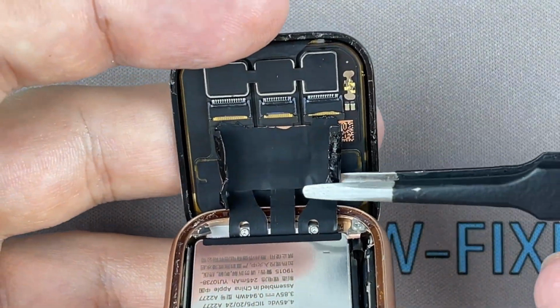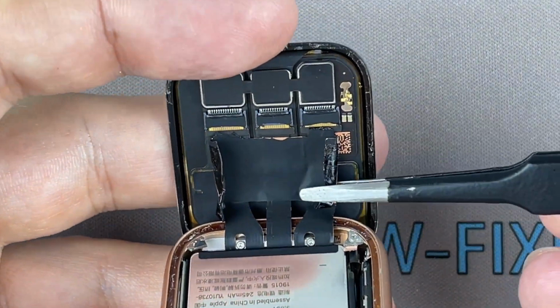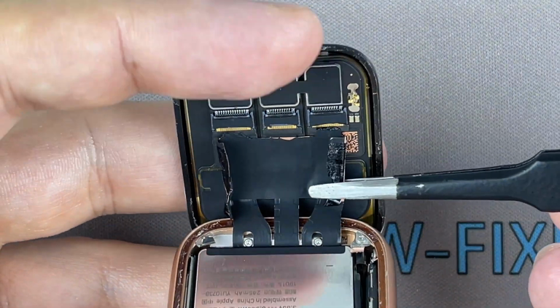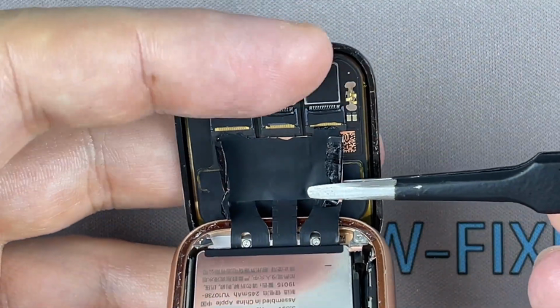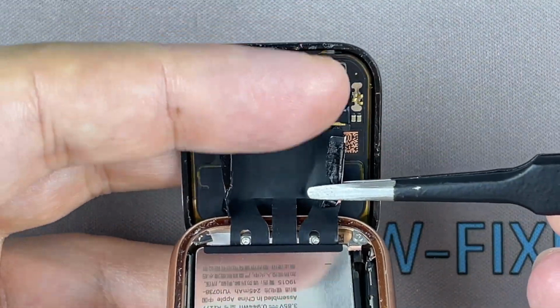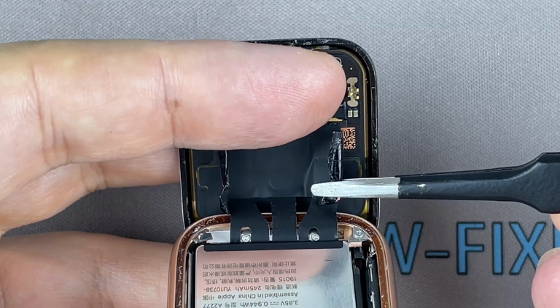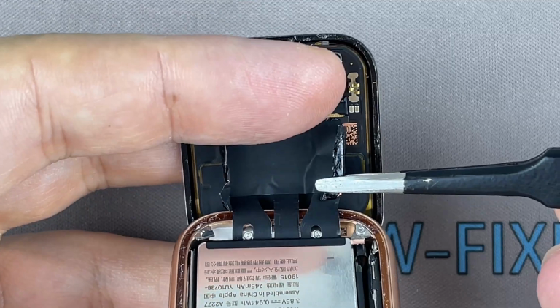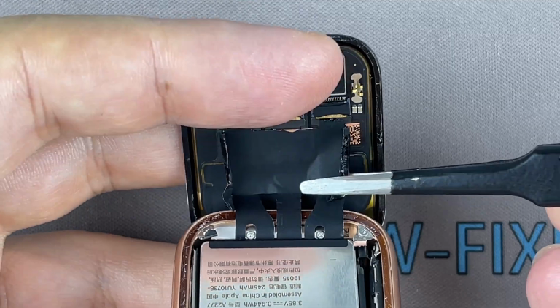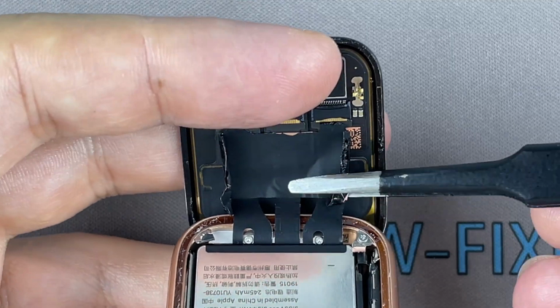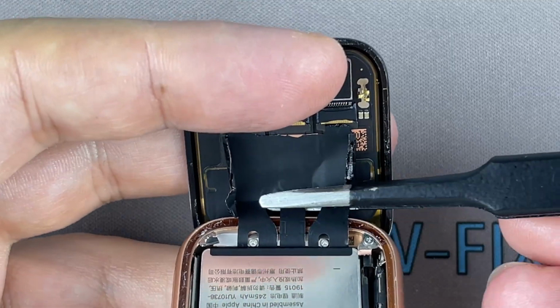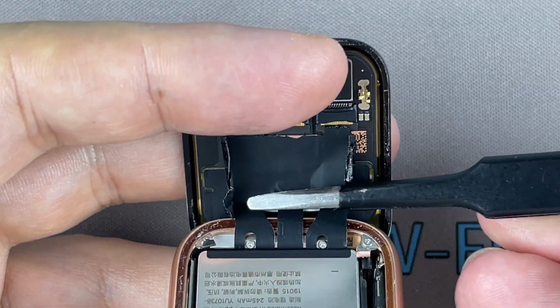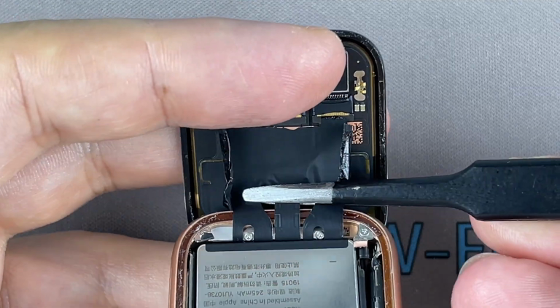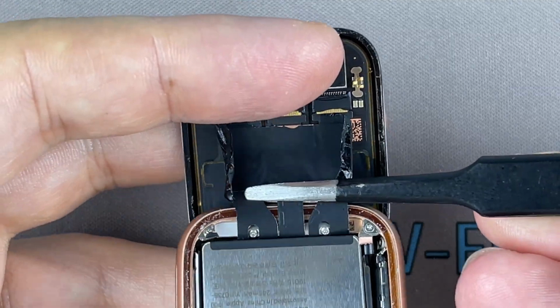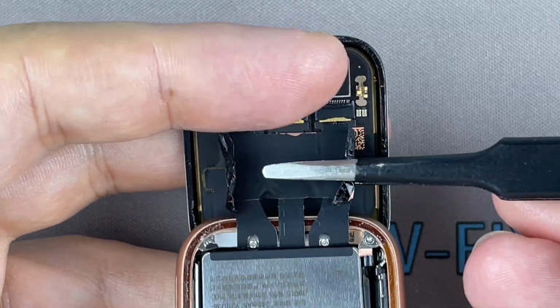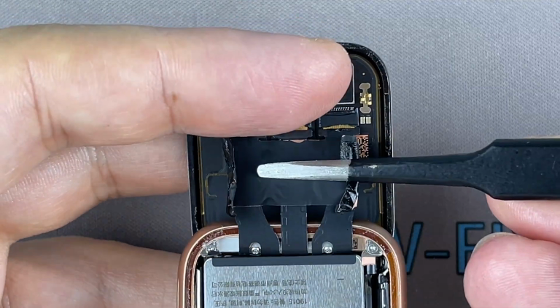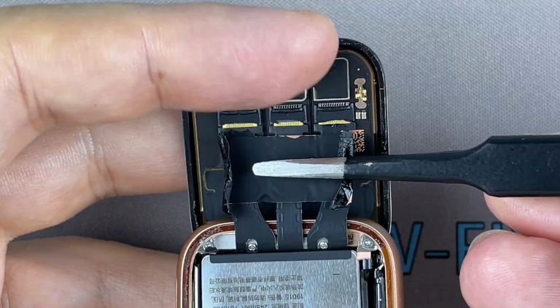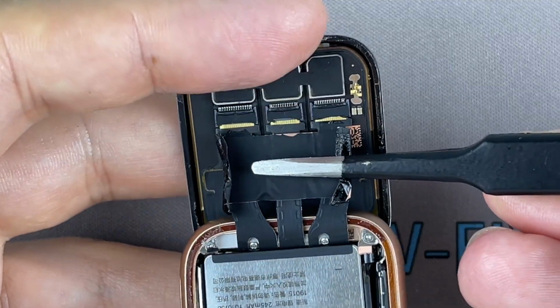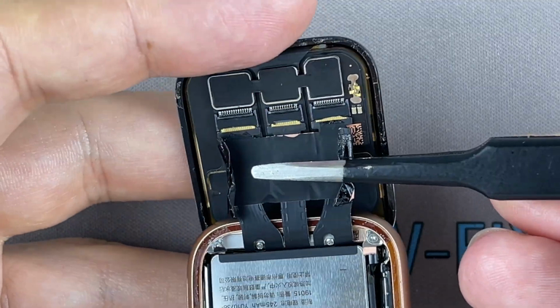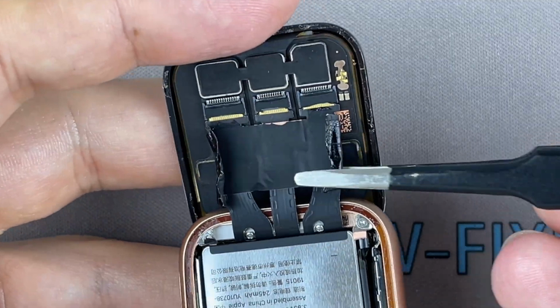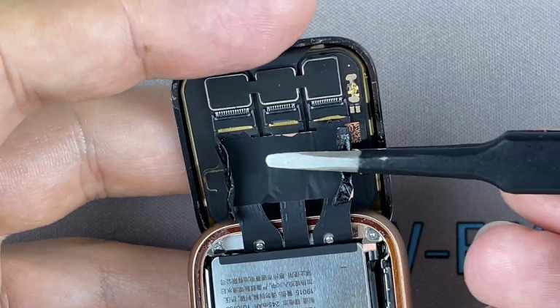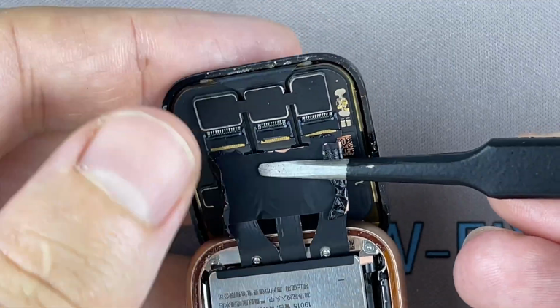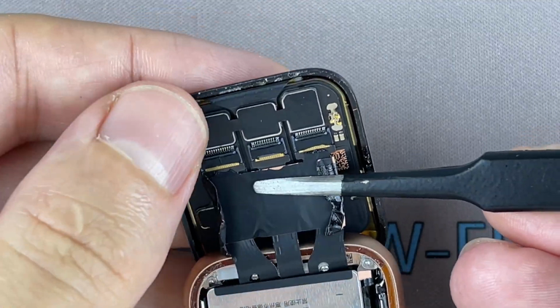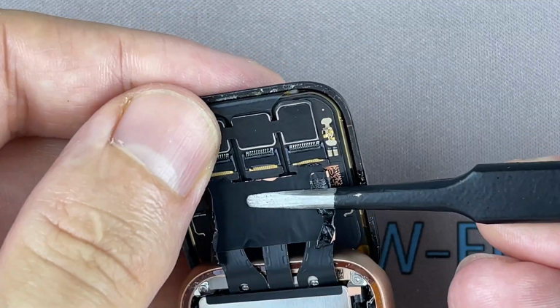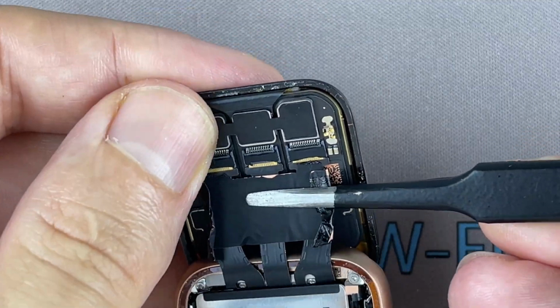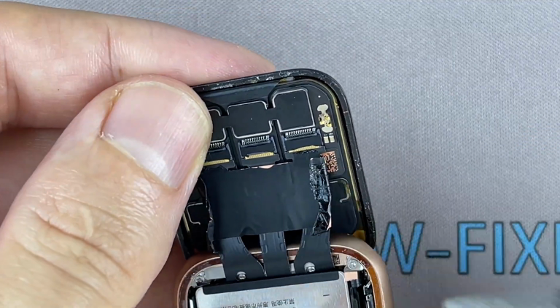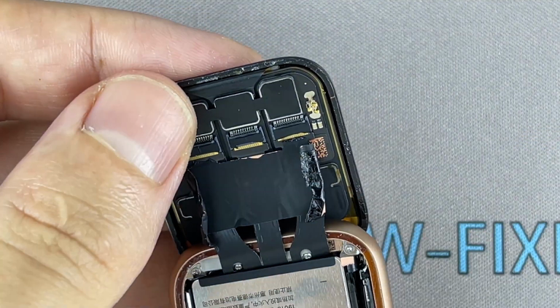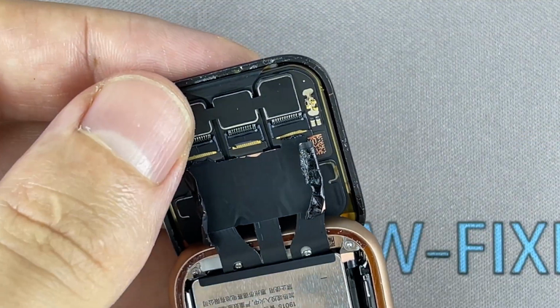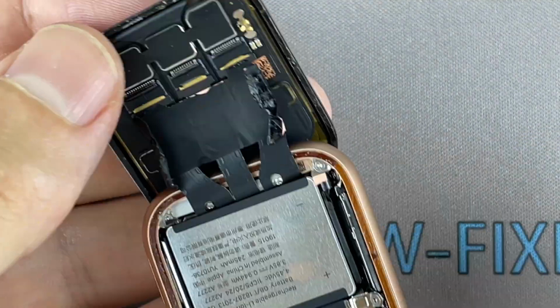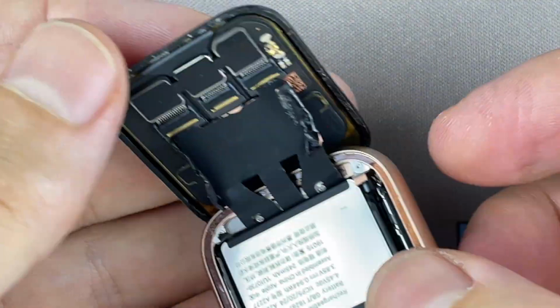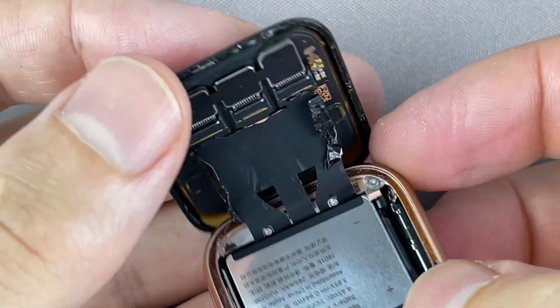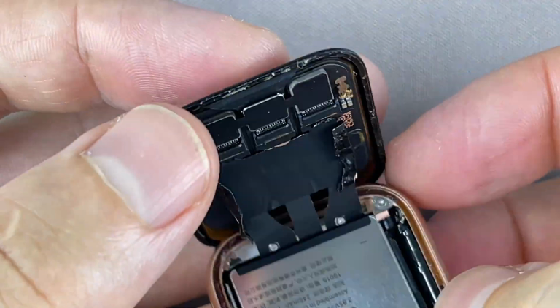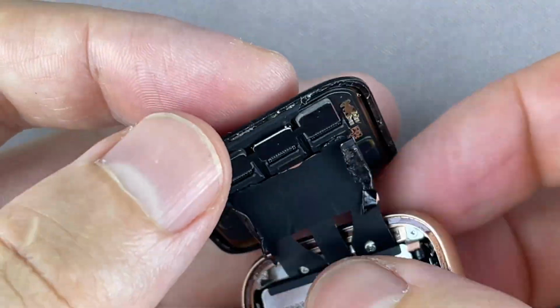With the two sides of the black tape peeled off, now carefully pull the display ribbon cables out of their connectors.